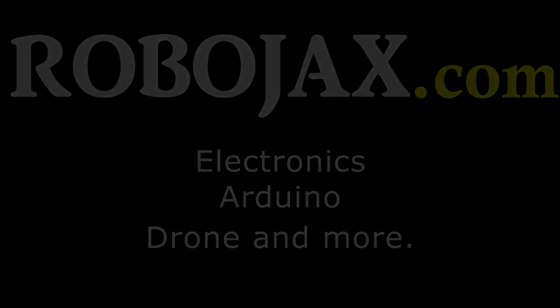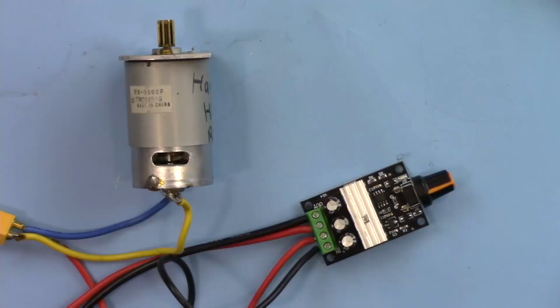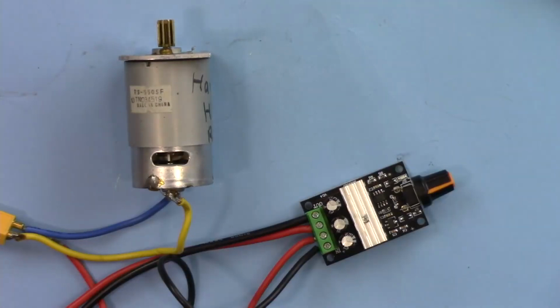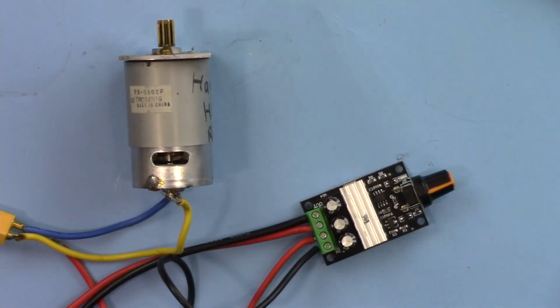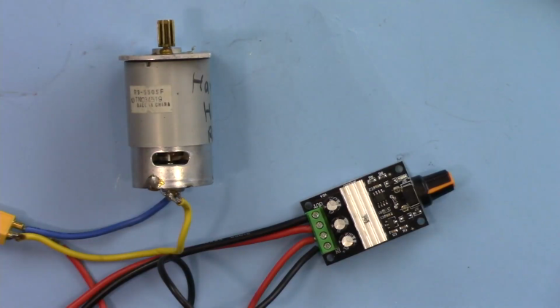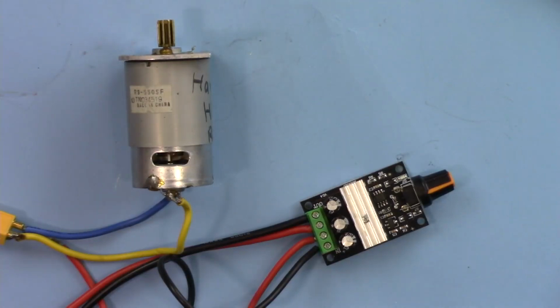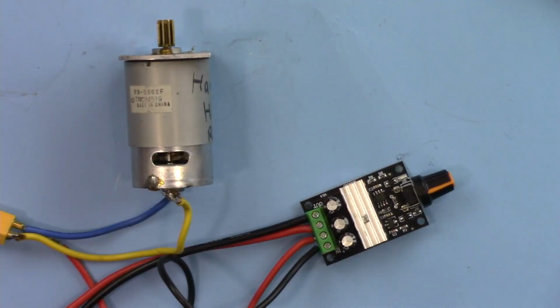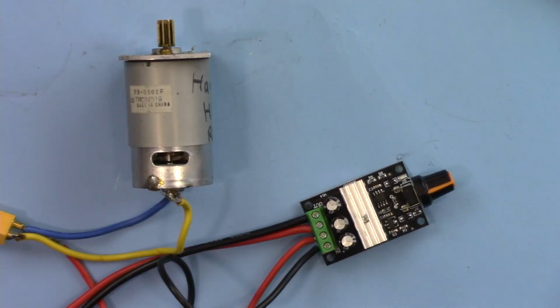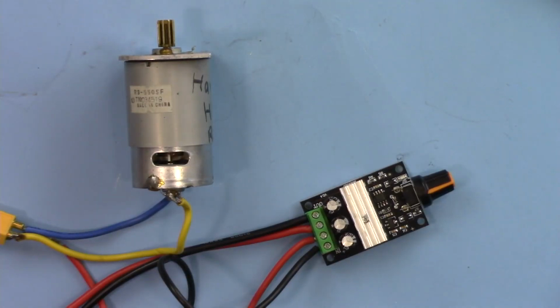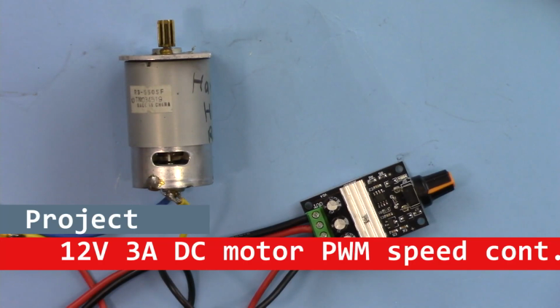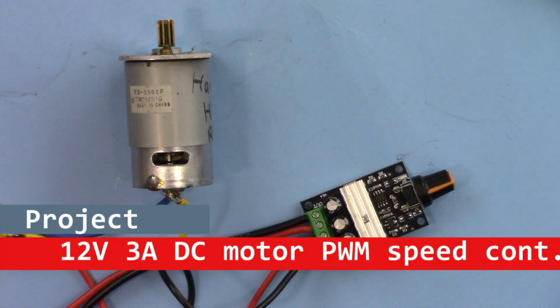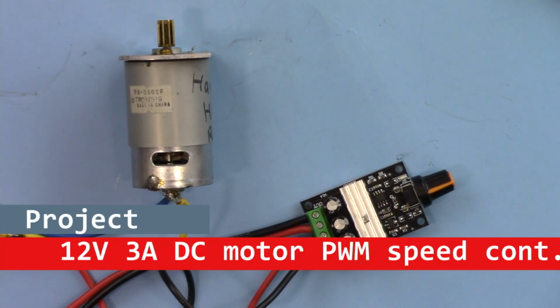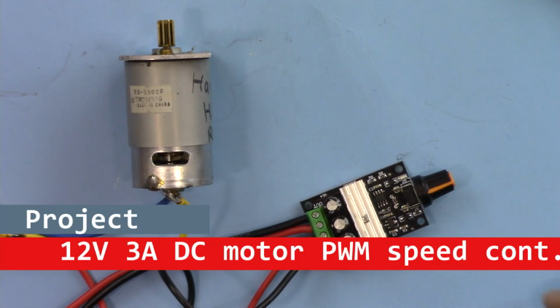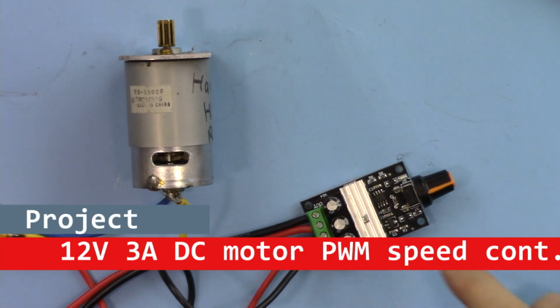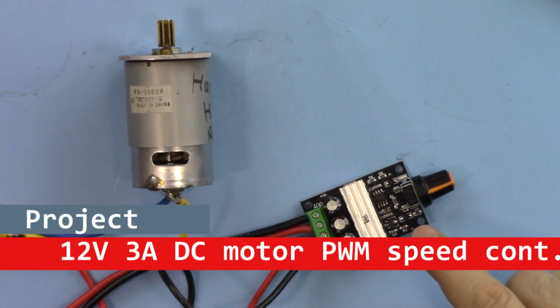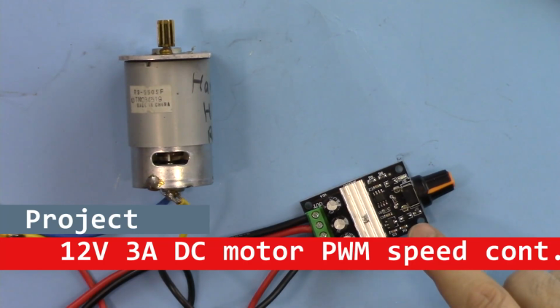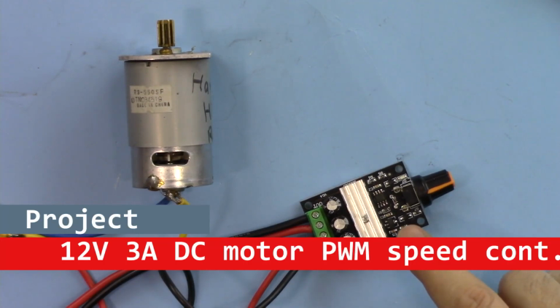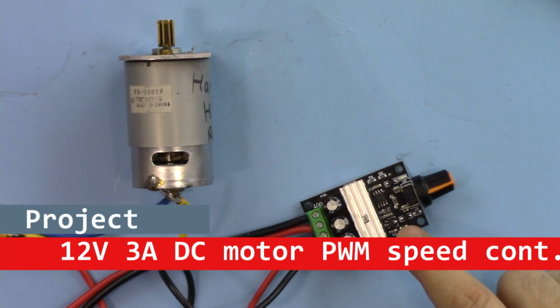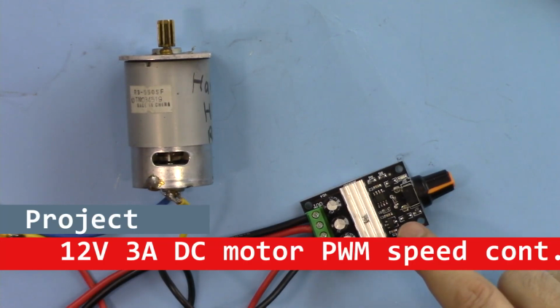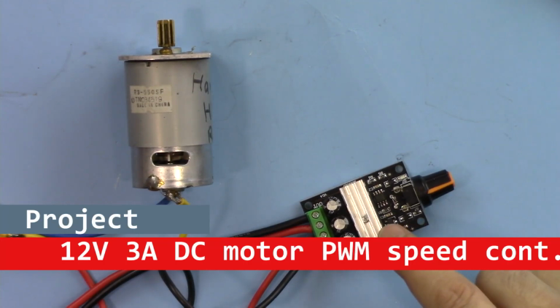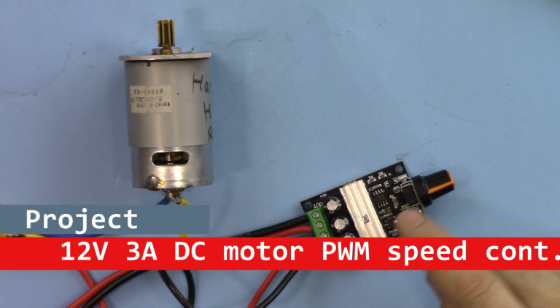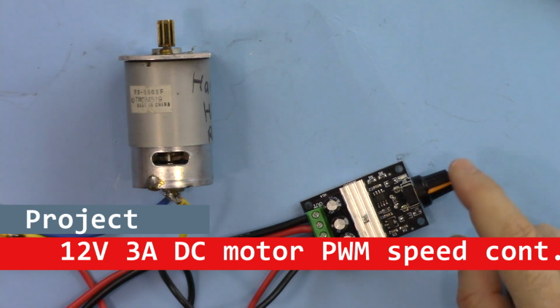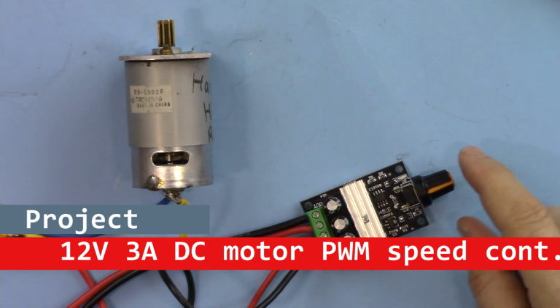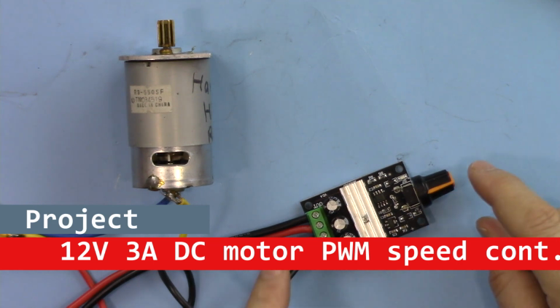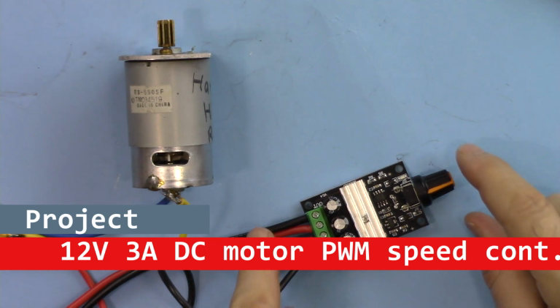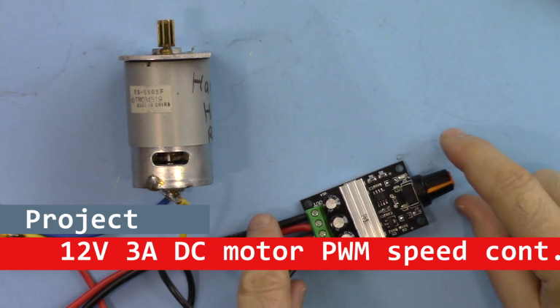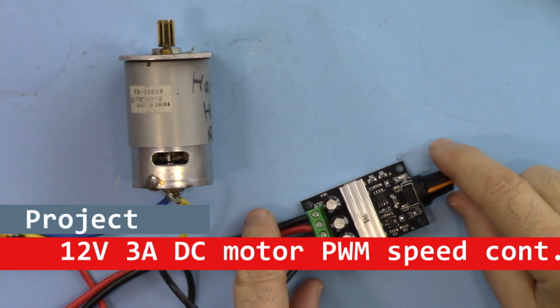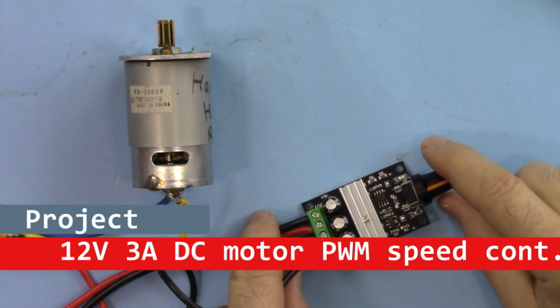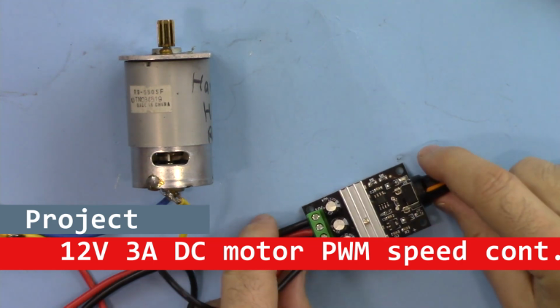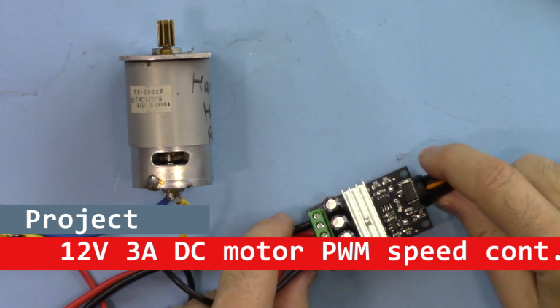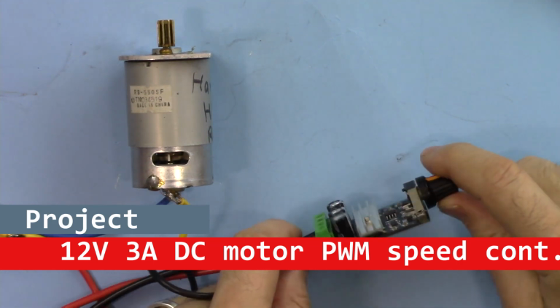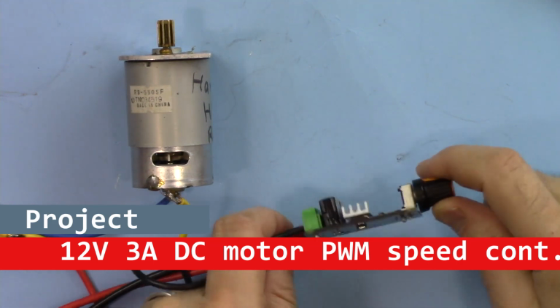Hi, welcome to ROBOJAX. In this video I'm going to introduce this 3A pulse width modulation DC motor controller.